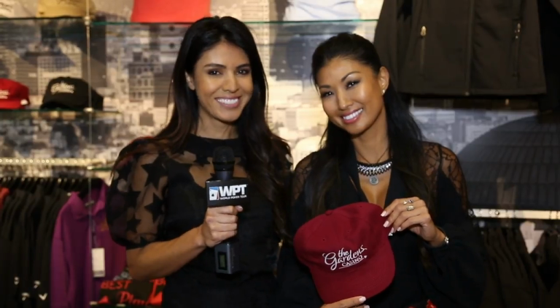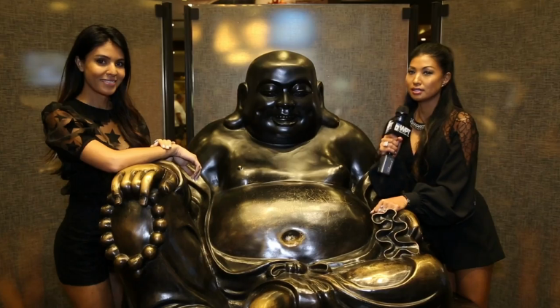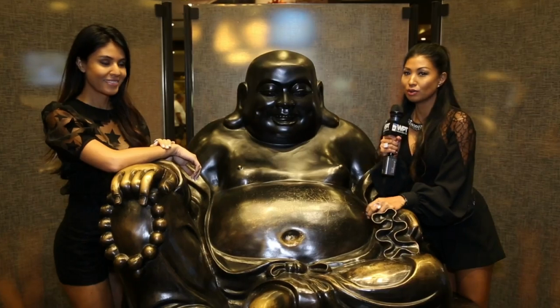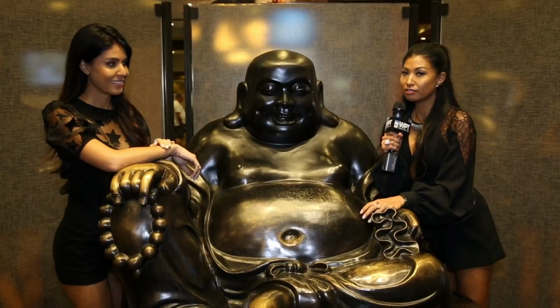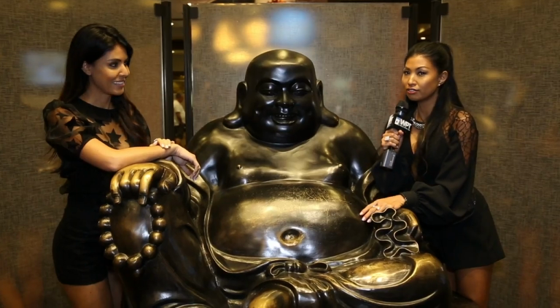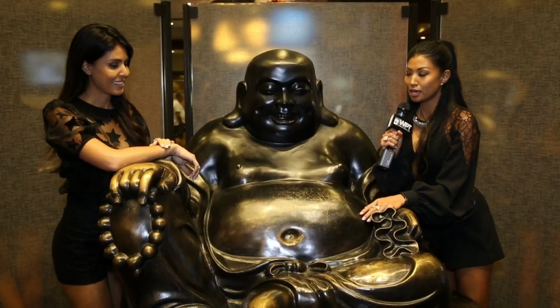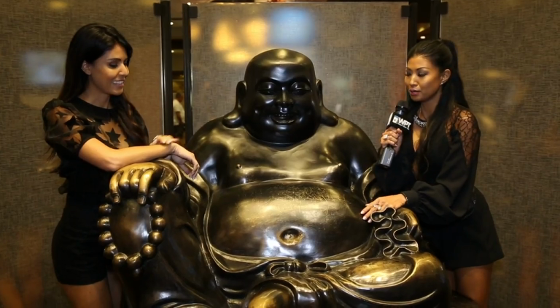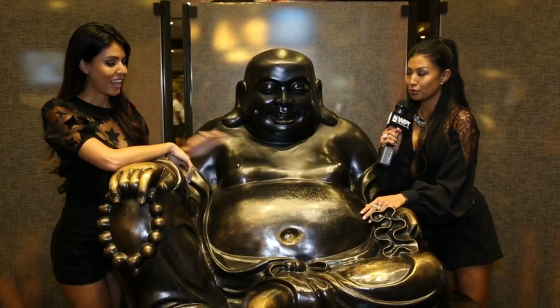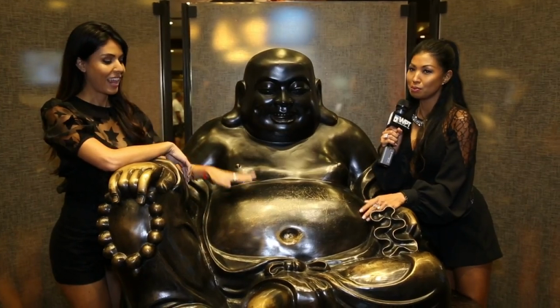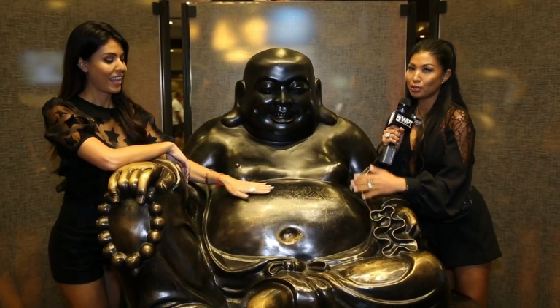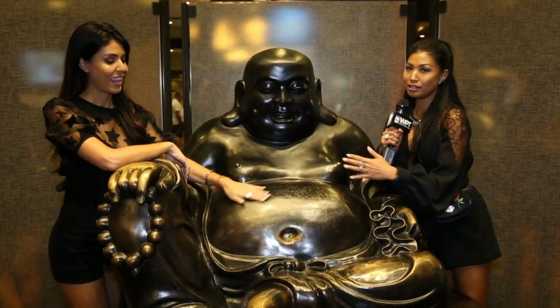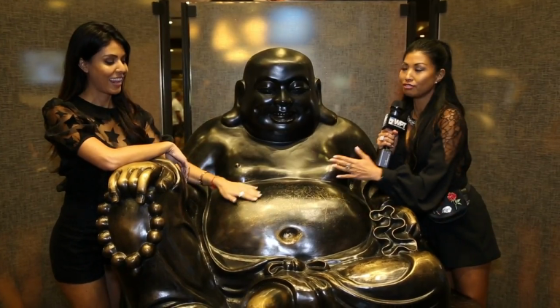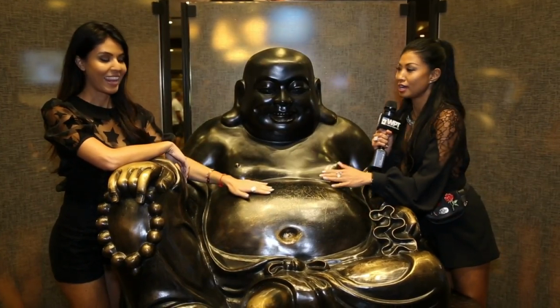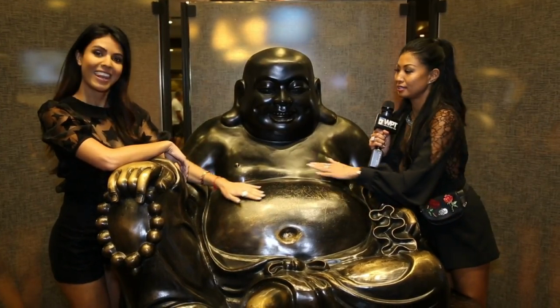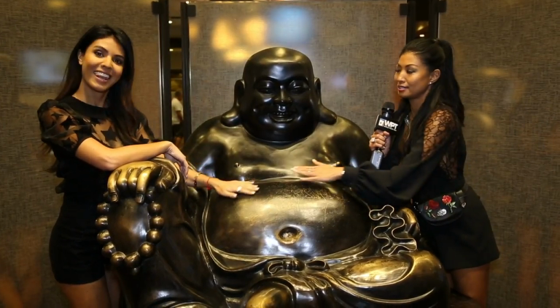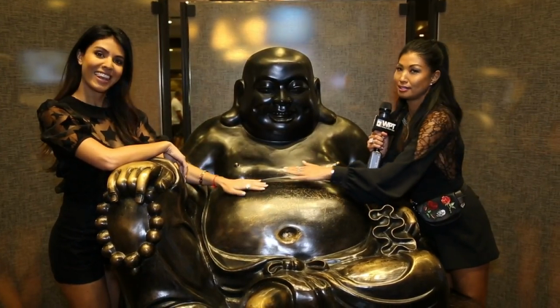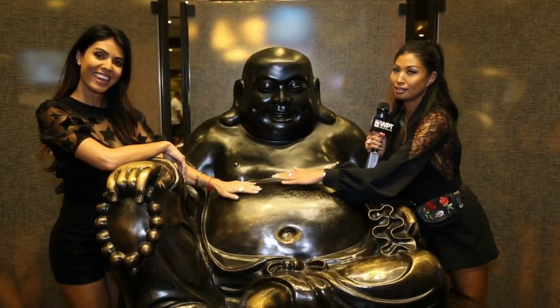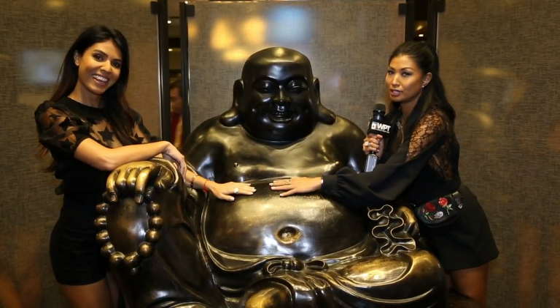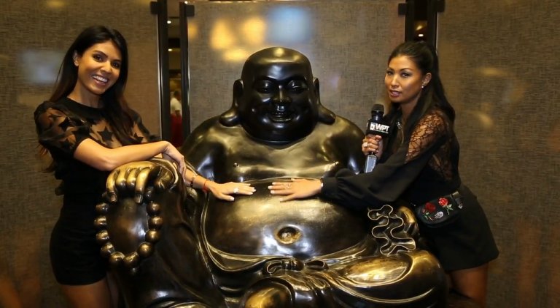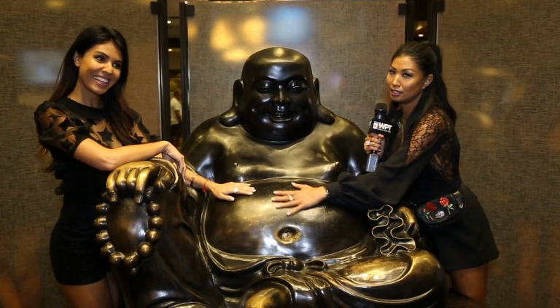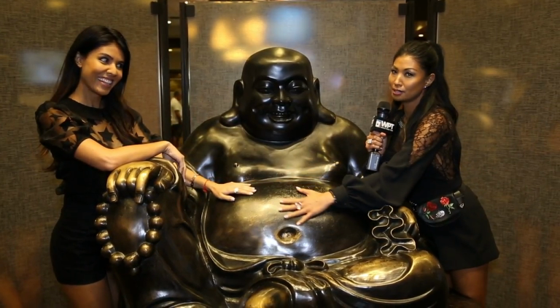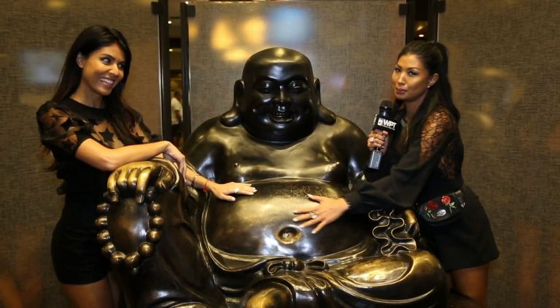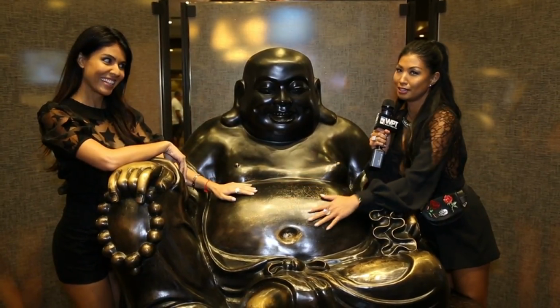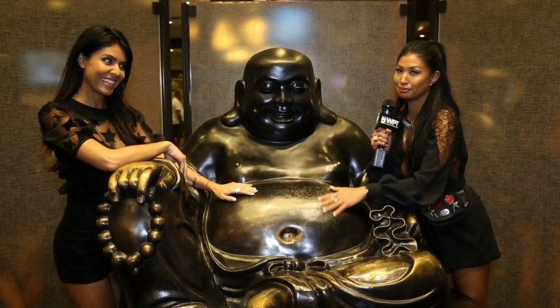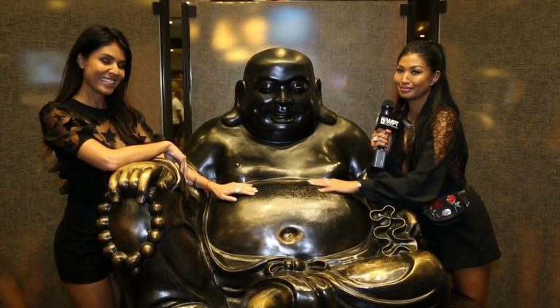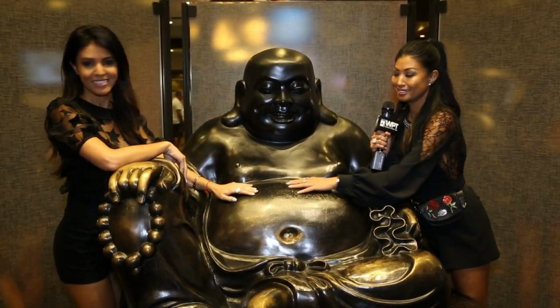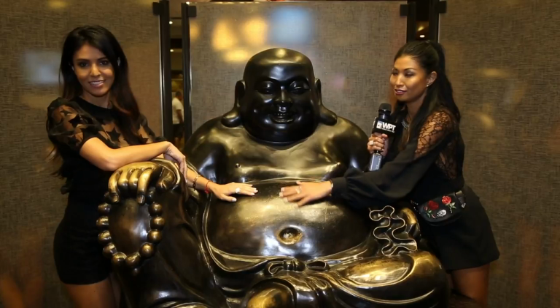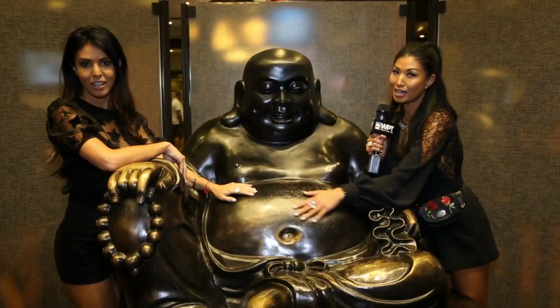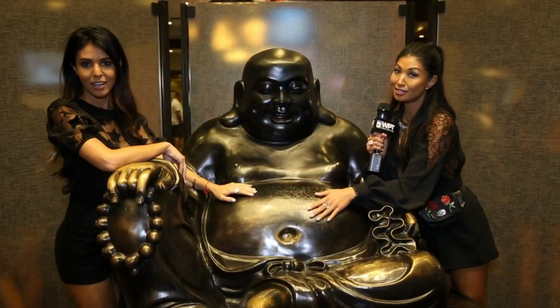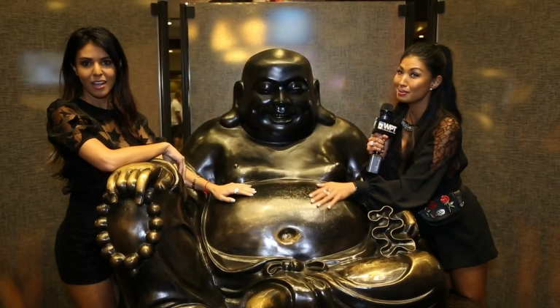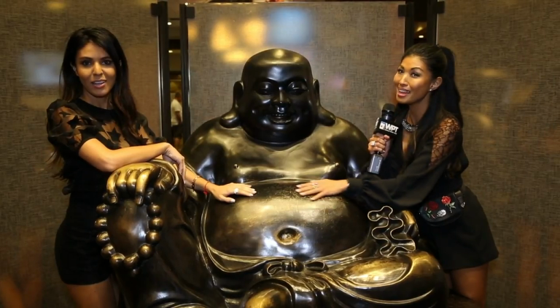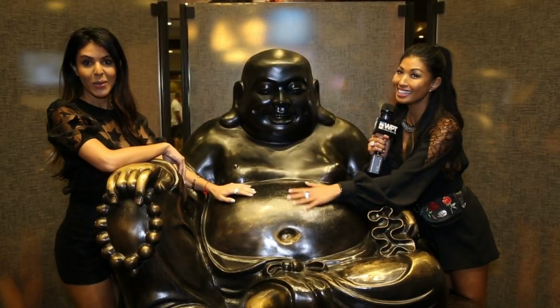This is one of the VIP rooms where you can find this lovely good luck Buddha. Don't forget to rub the belly!